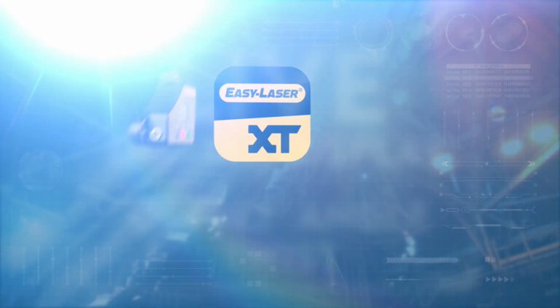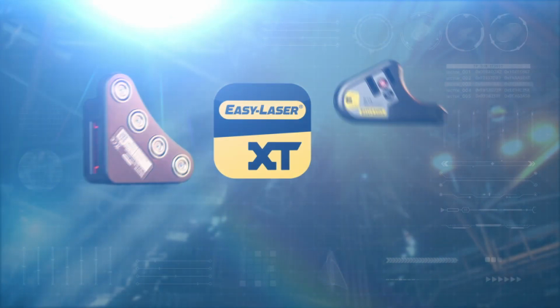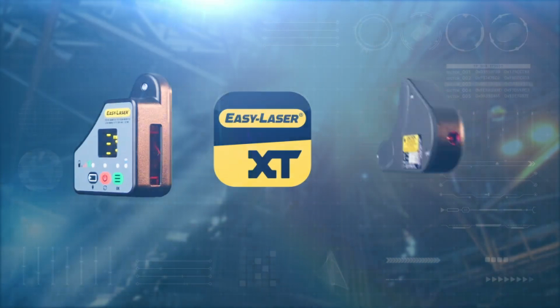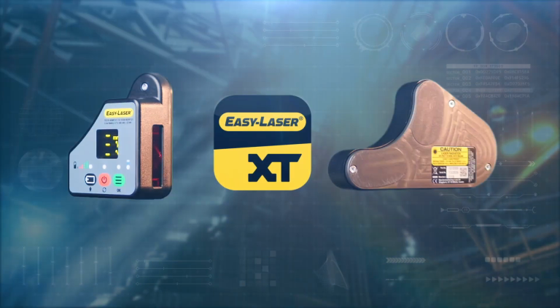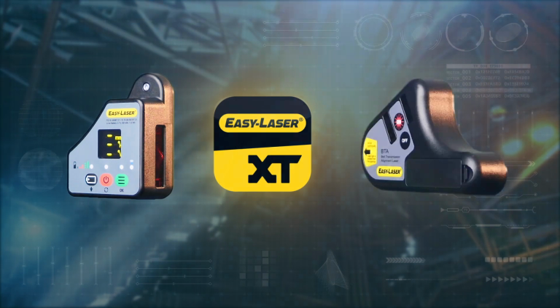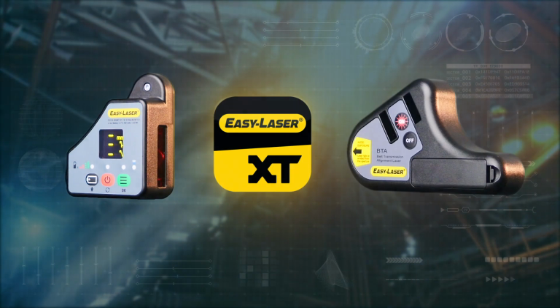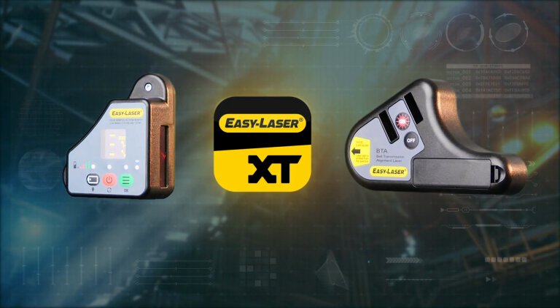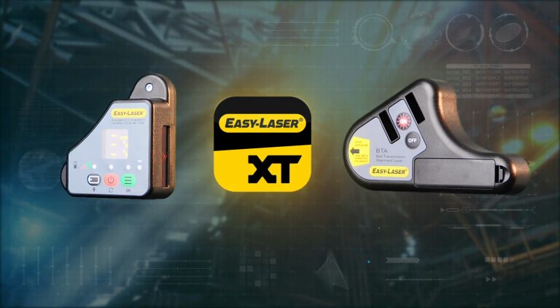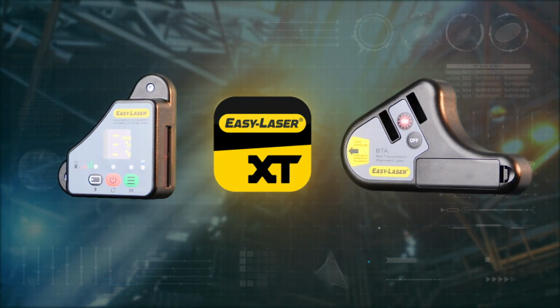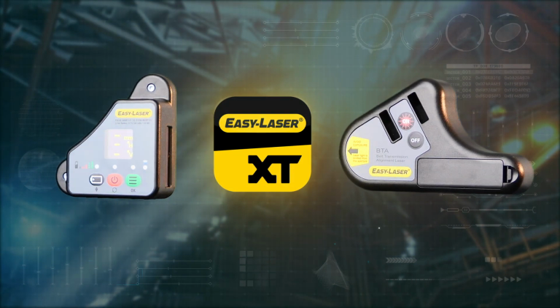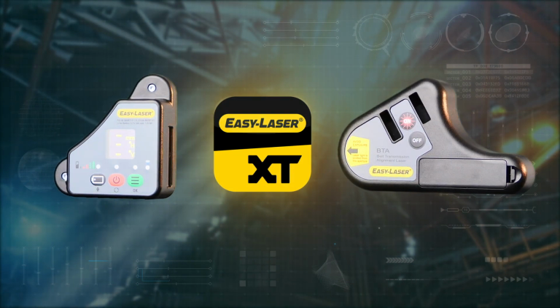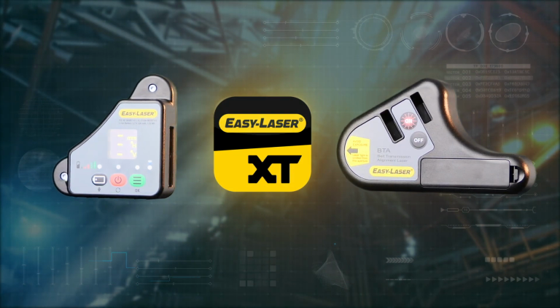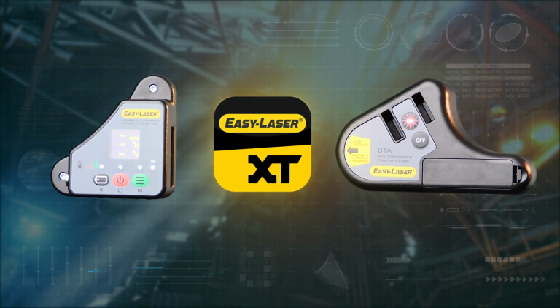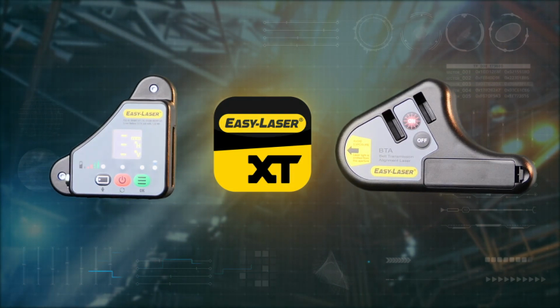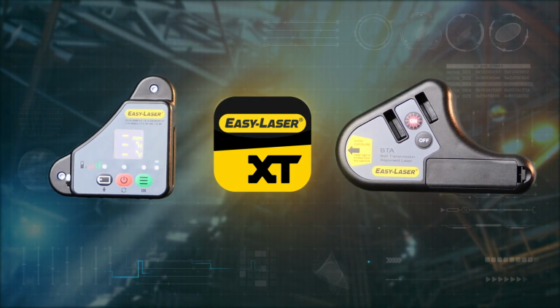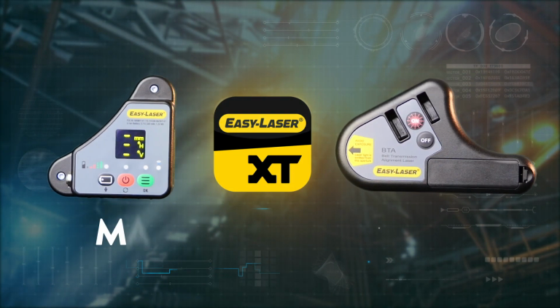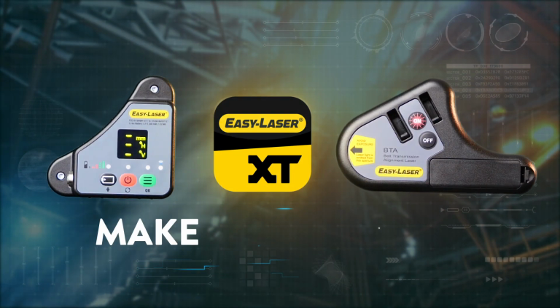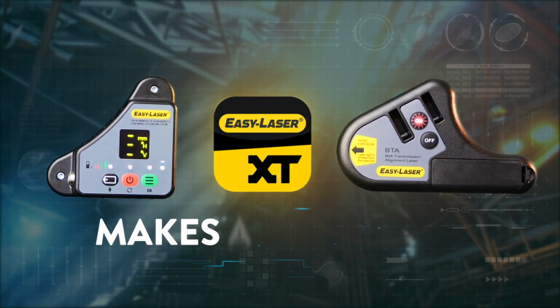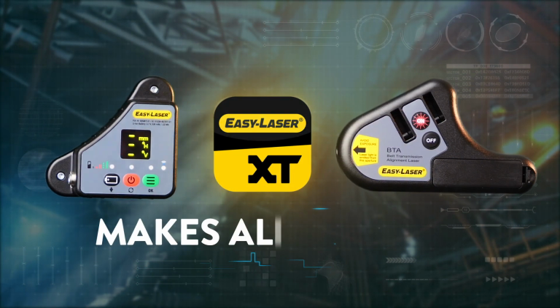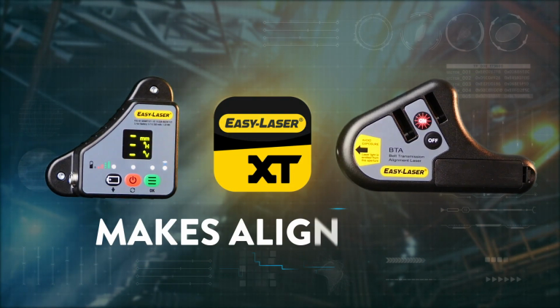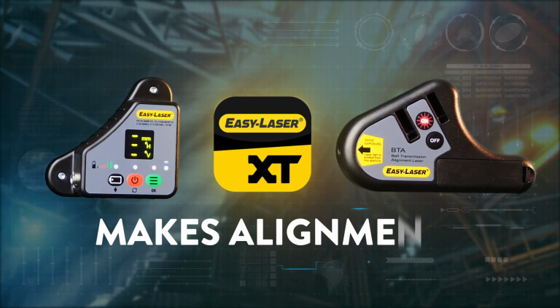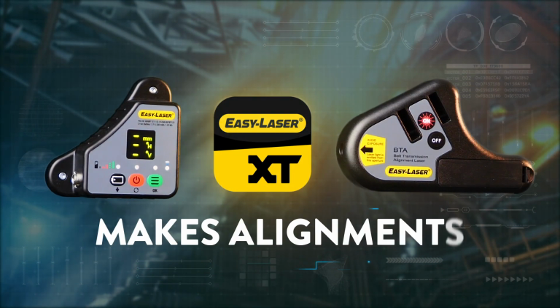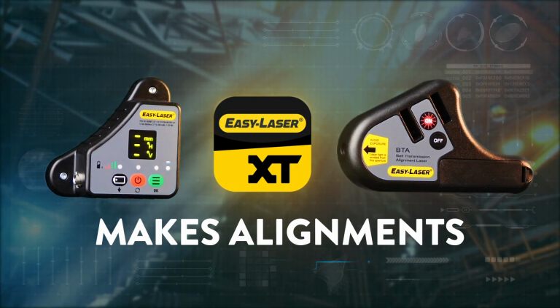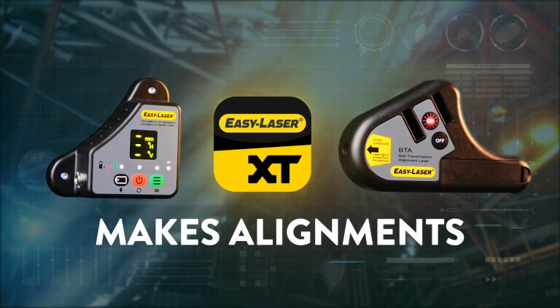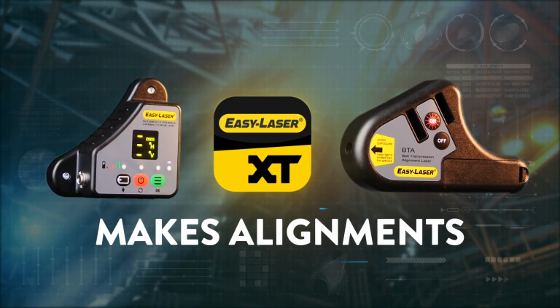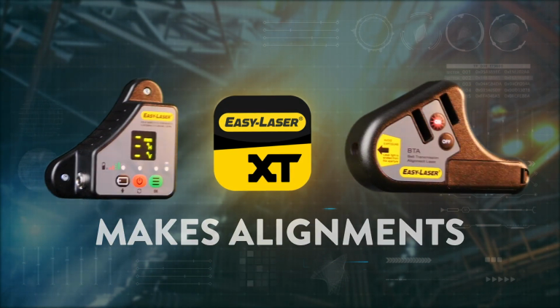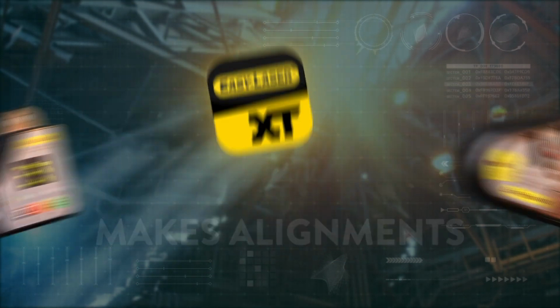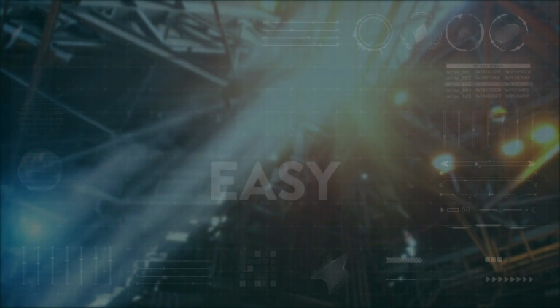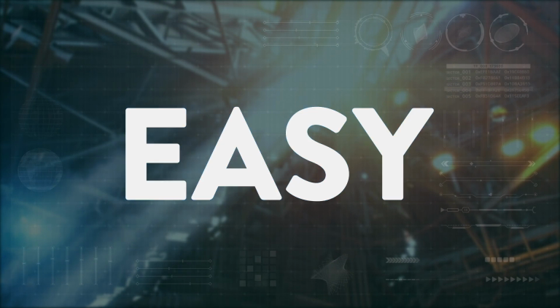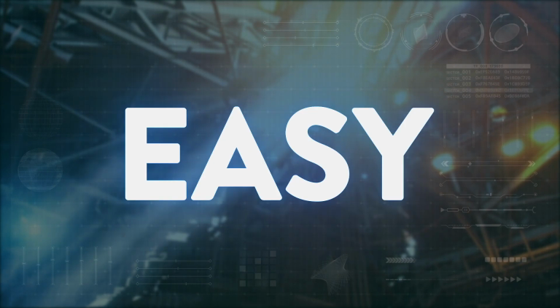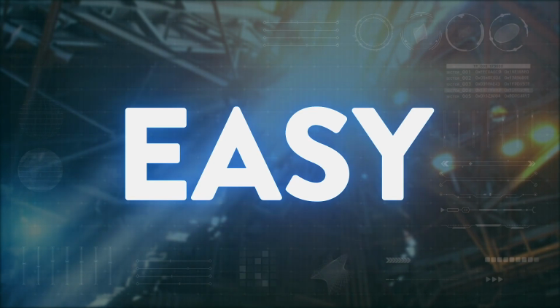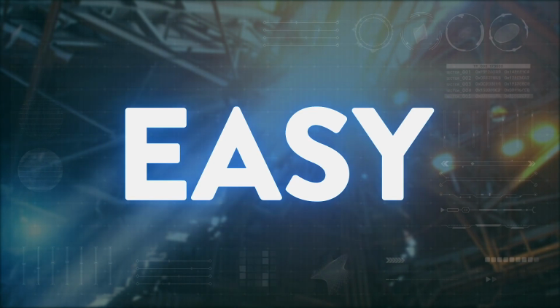Using the app, you also get shimming values. This makes the alignment of the adjustable machine very simple.